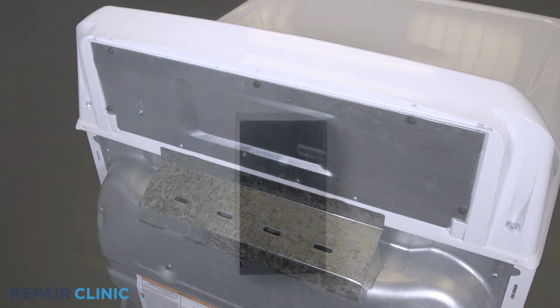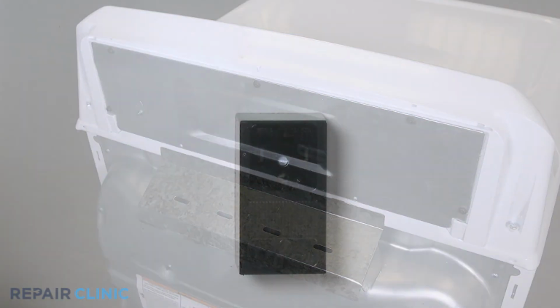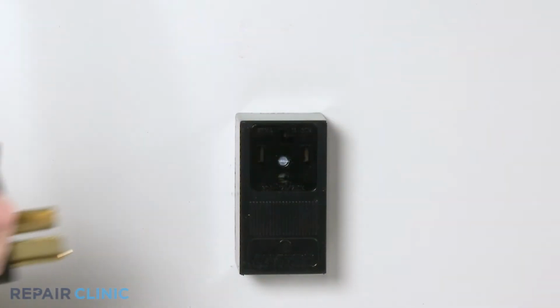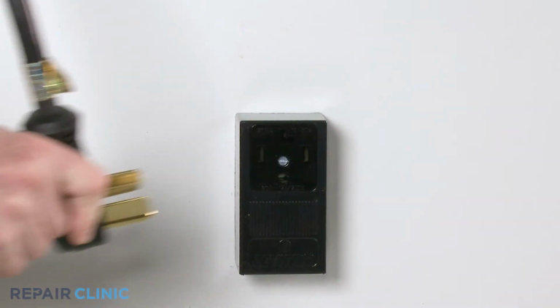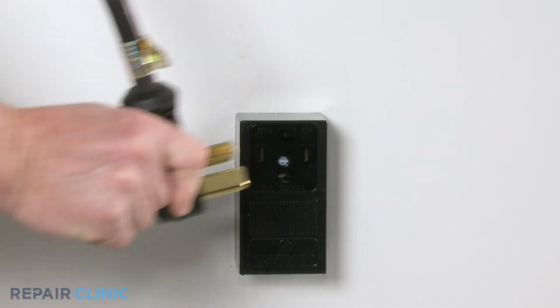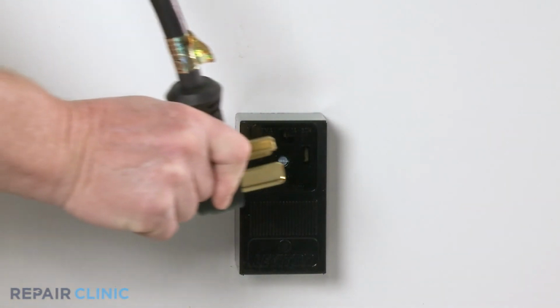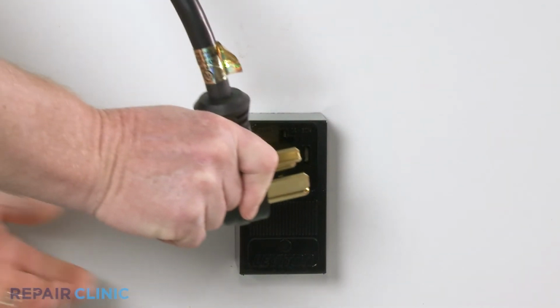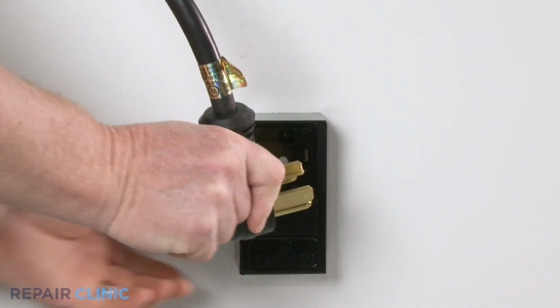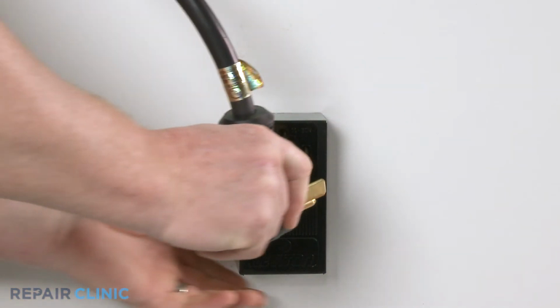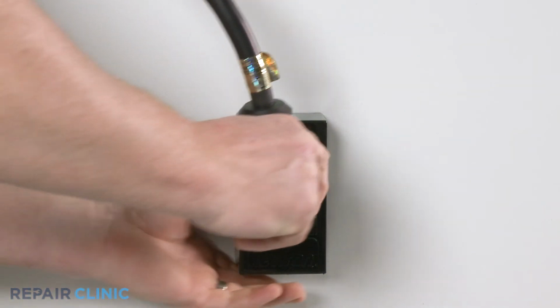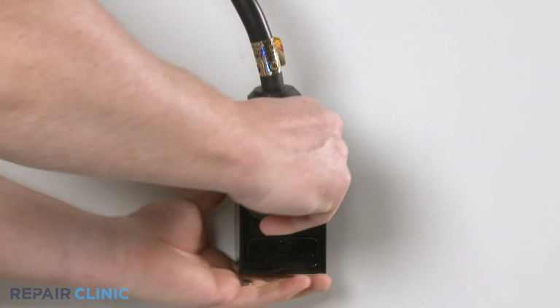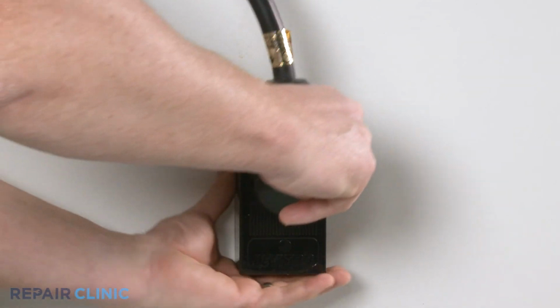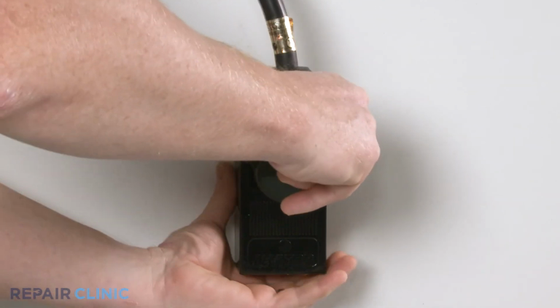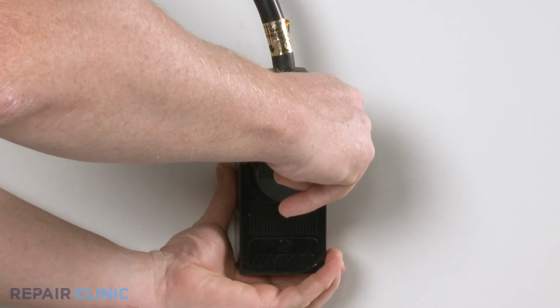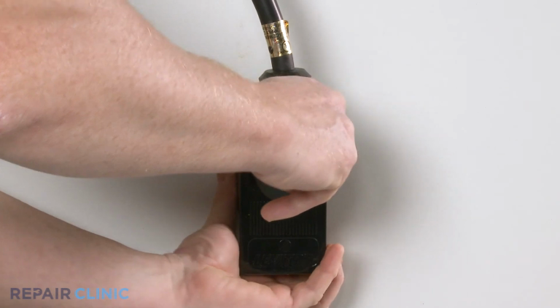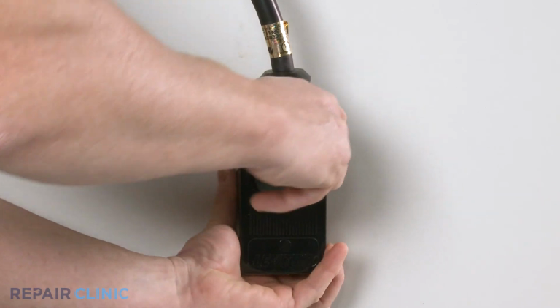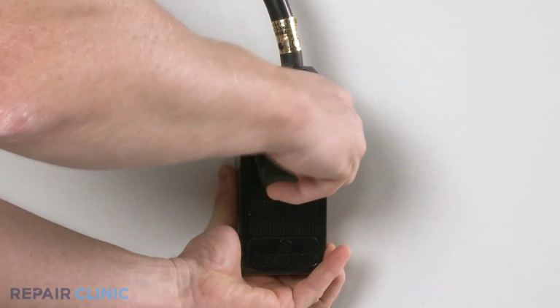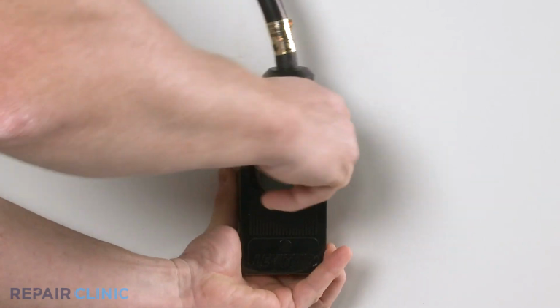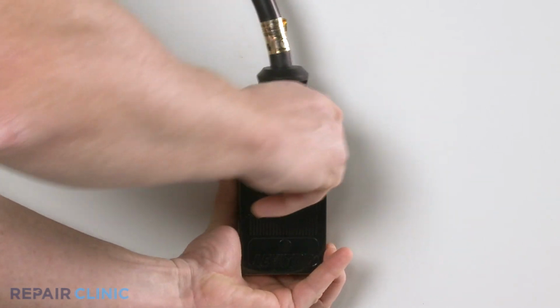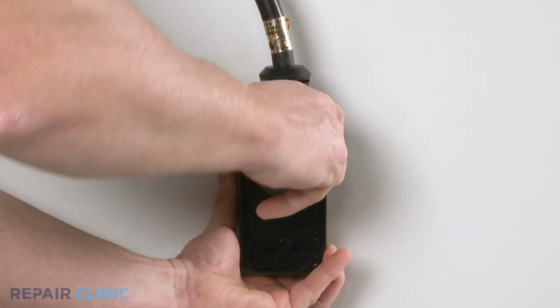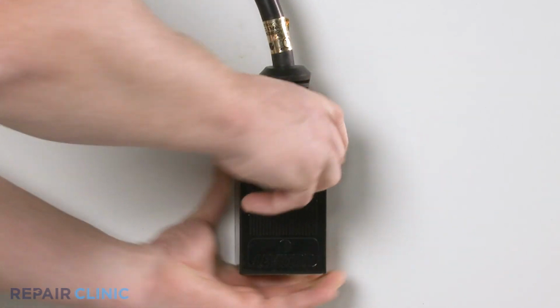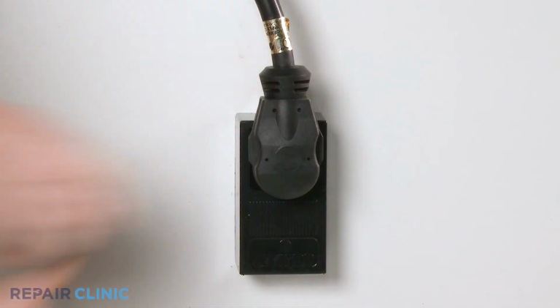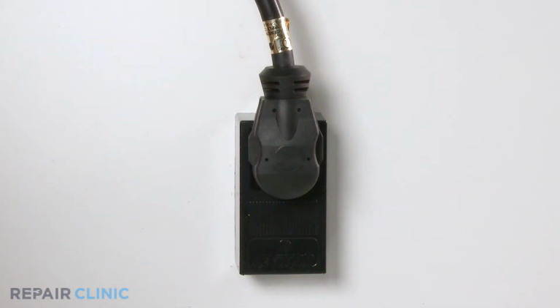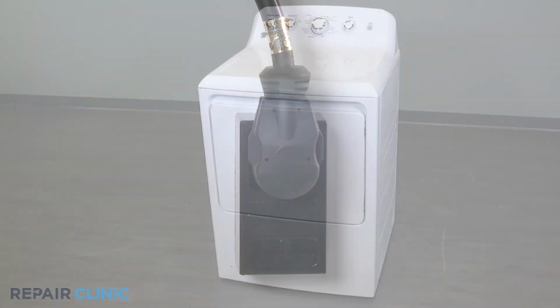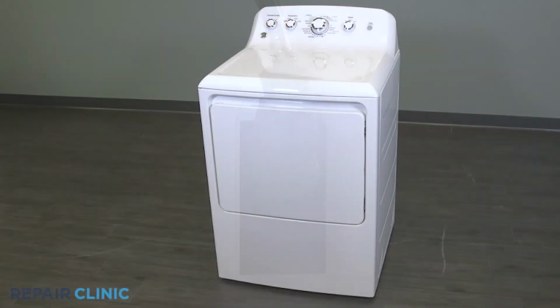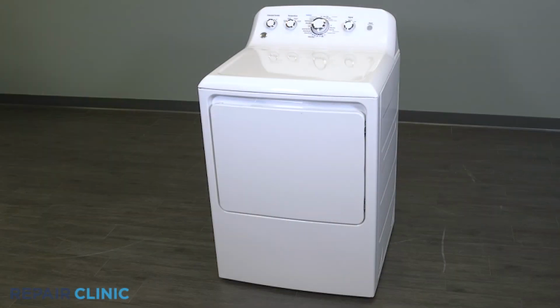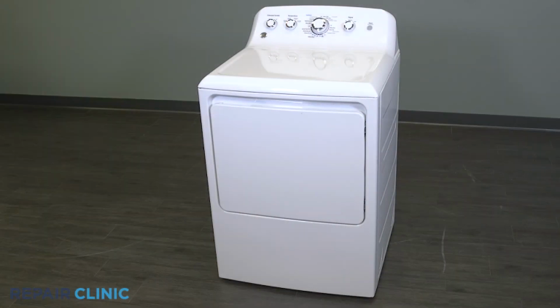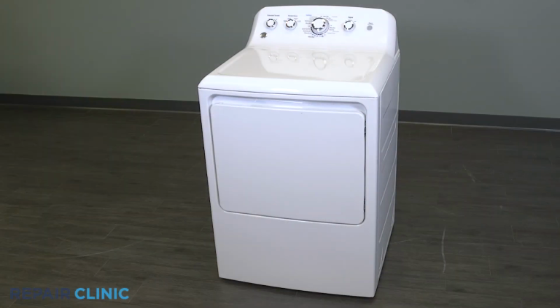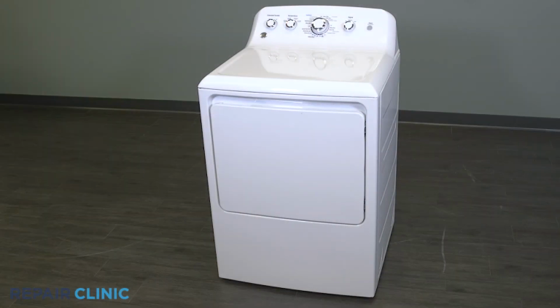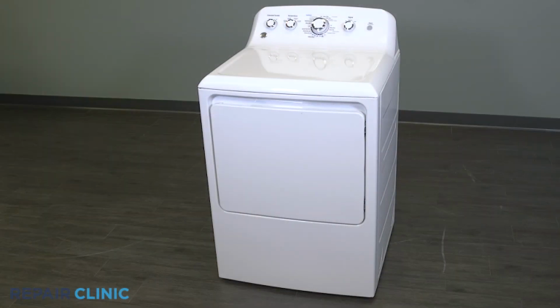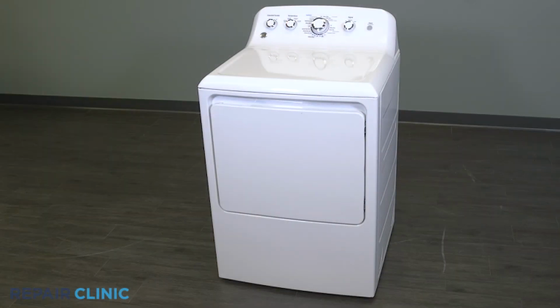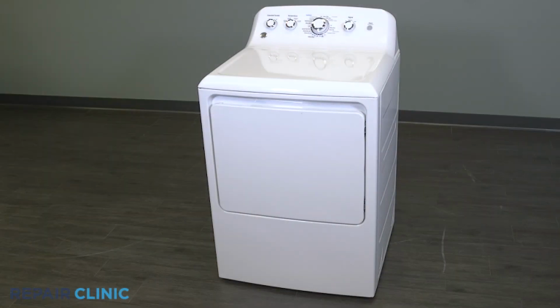Plug in the dryer. Your dryer should be ready for use.